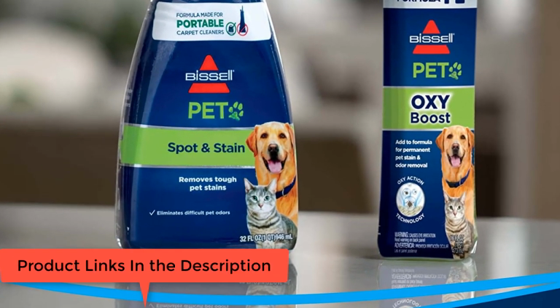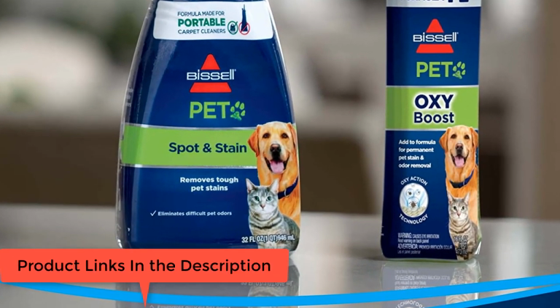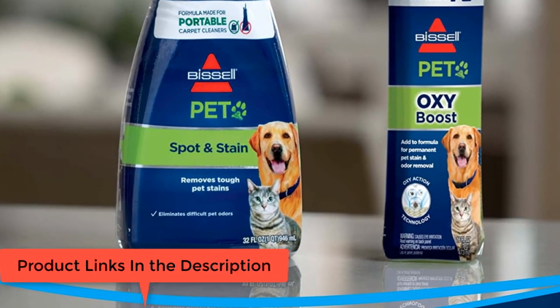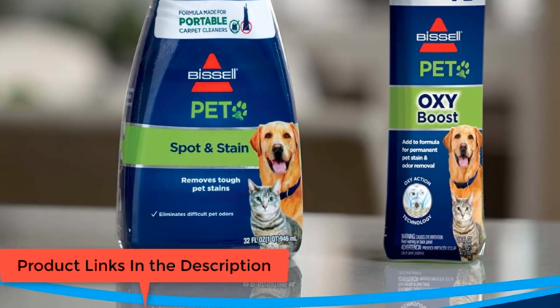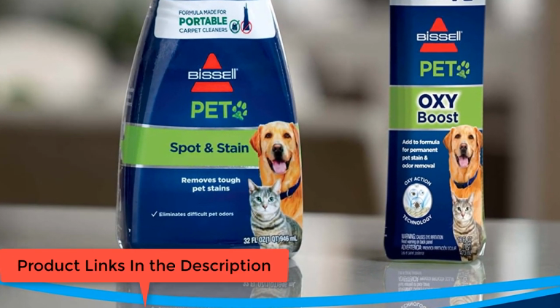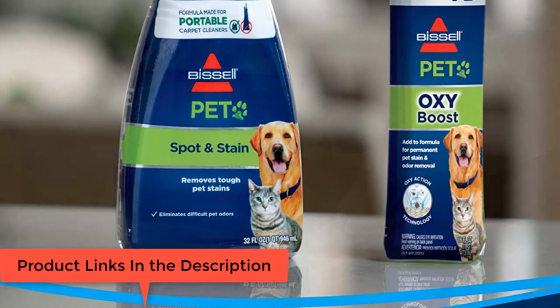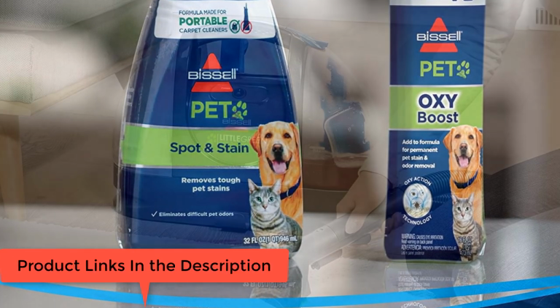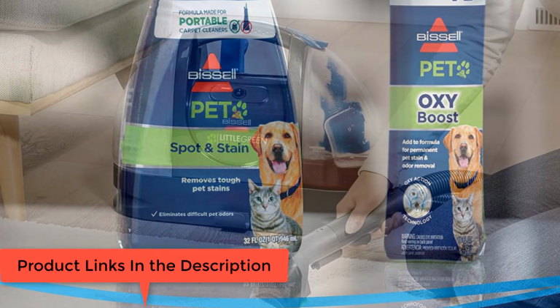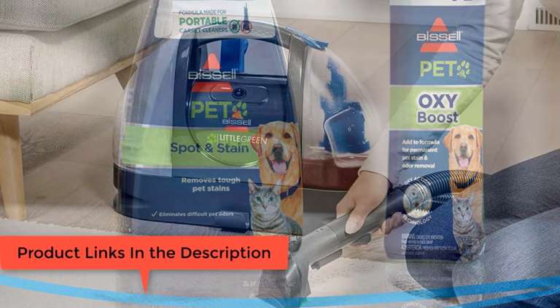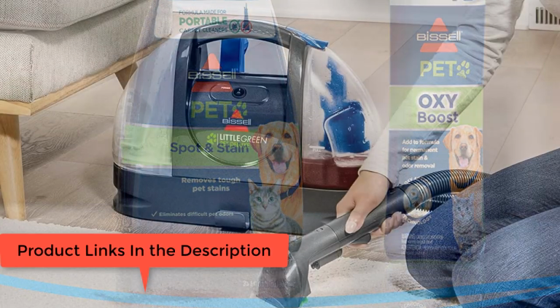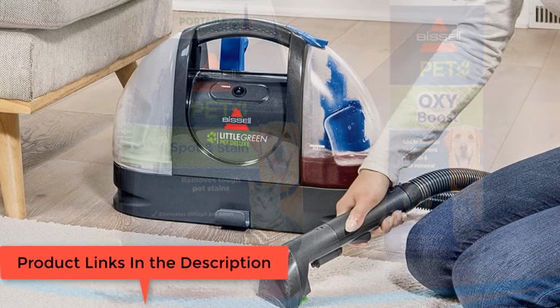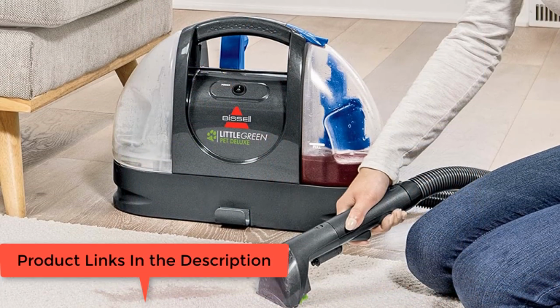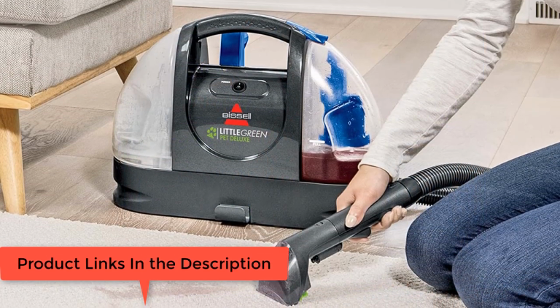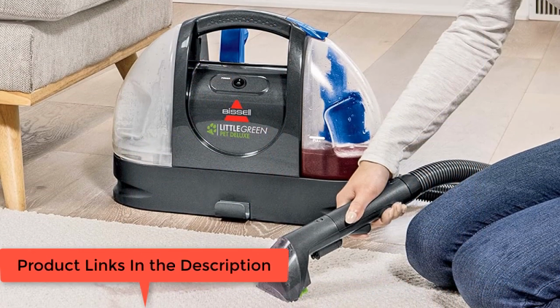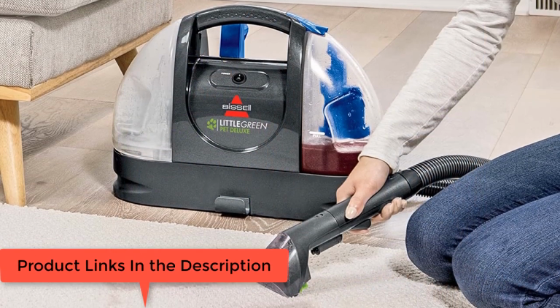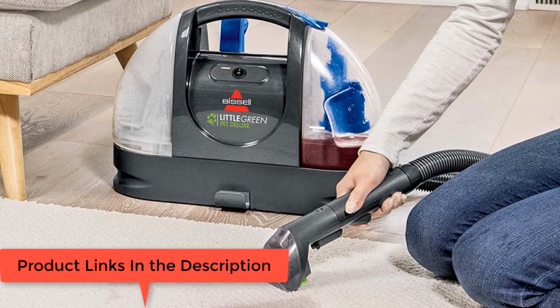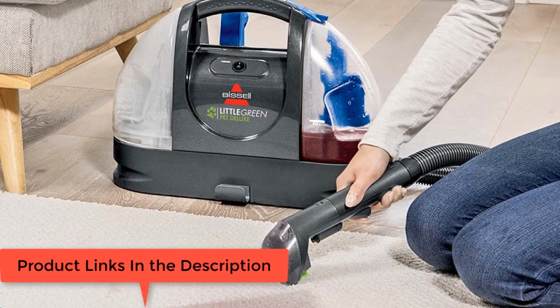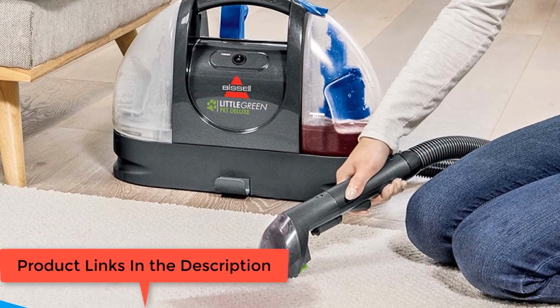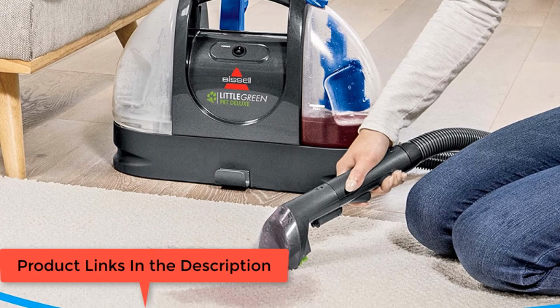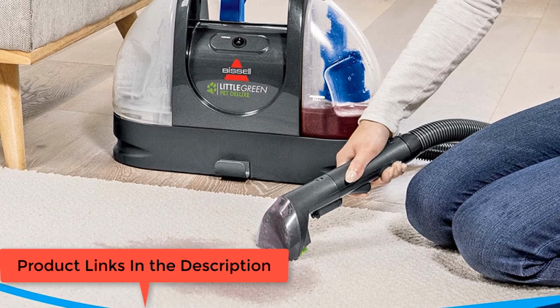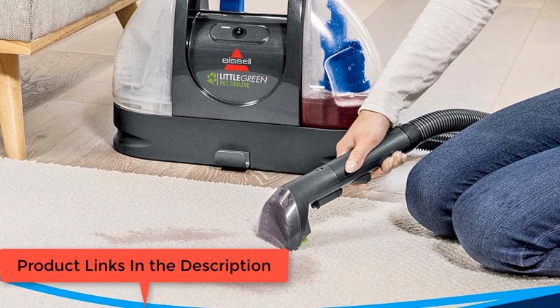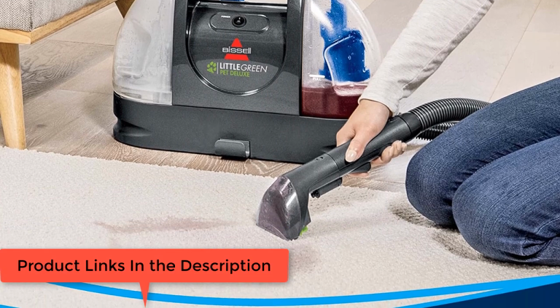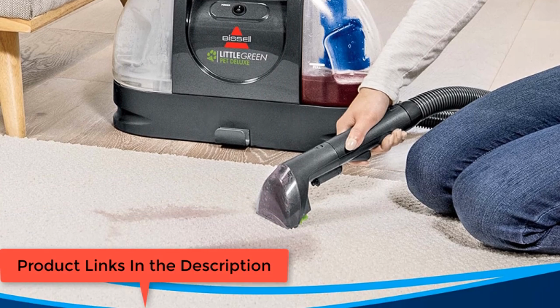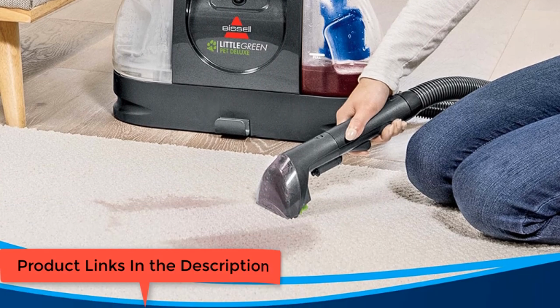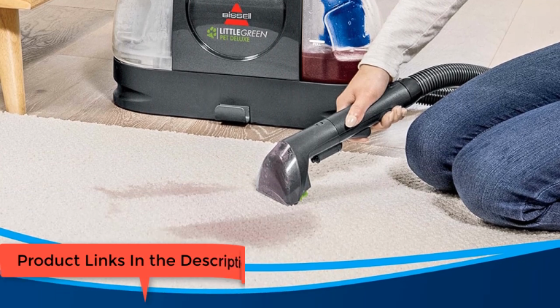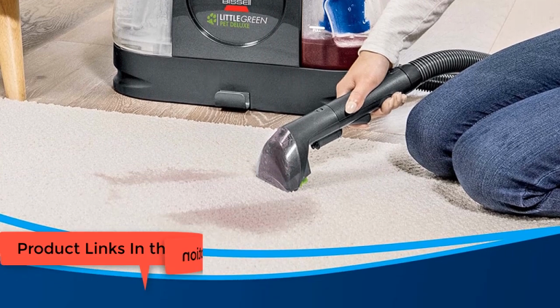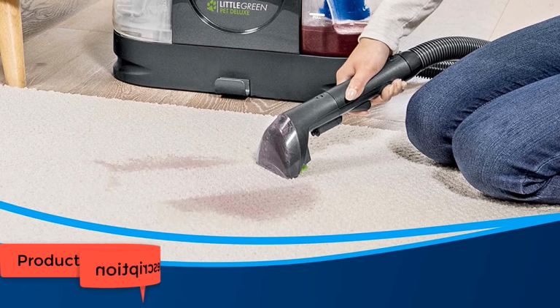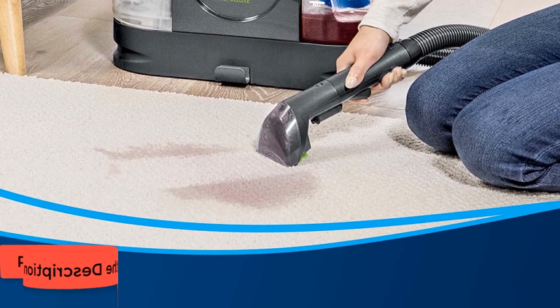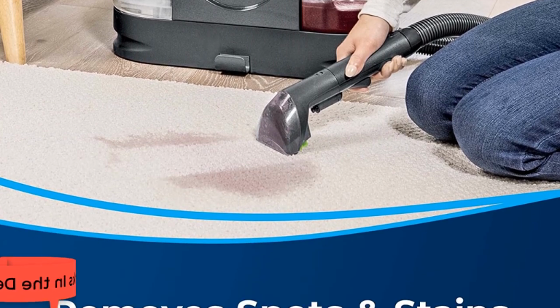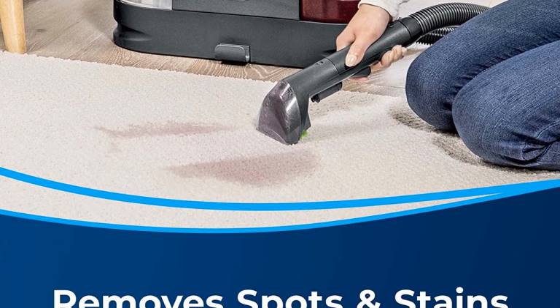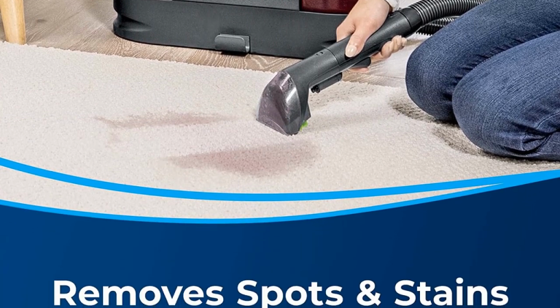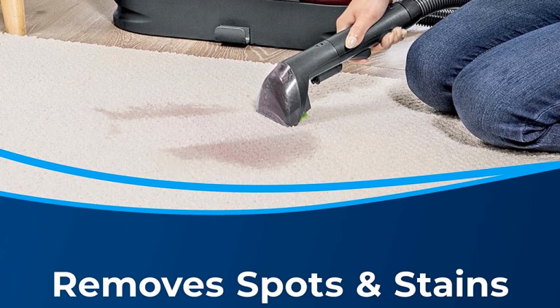Specialized tools — each tool is engineered for specific spots and stains, so choose the one that best fits your mess.